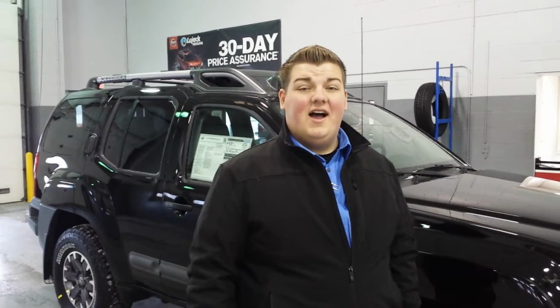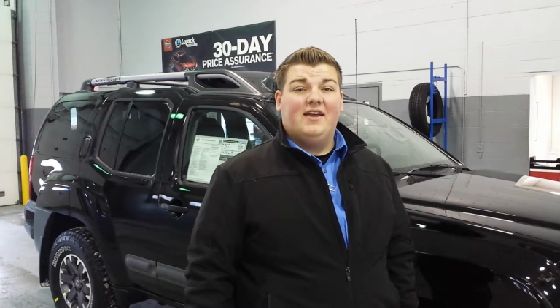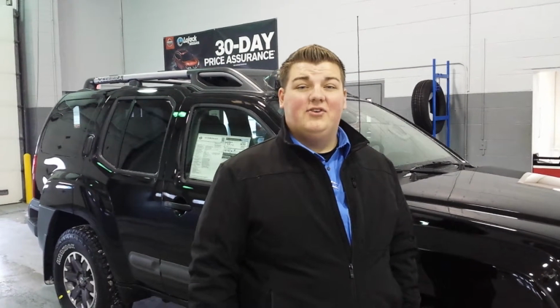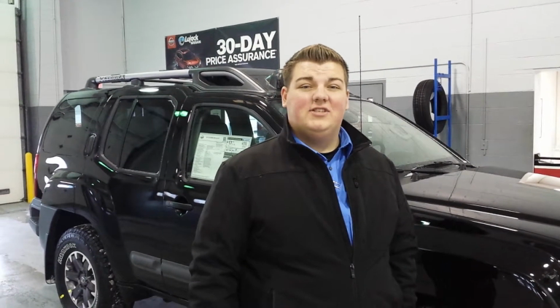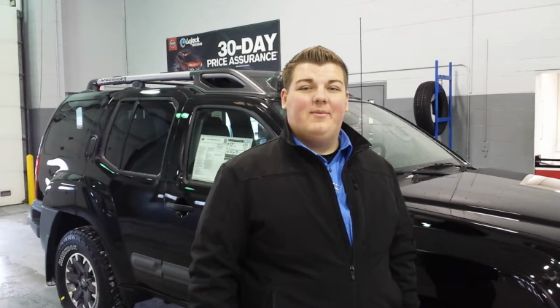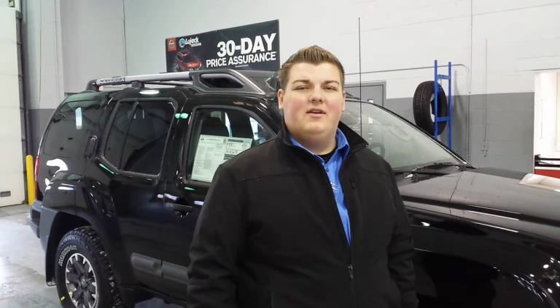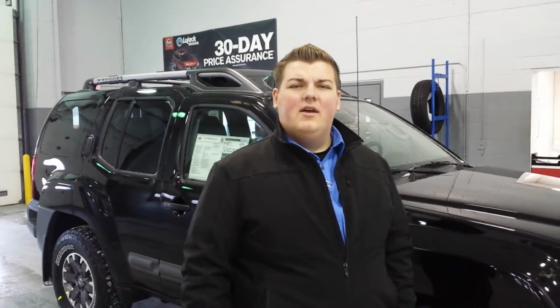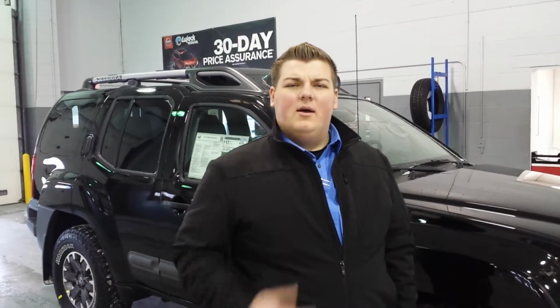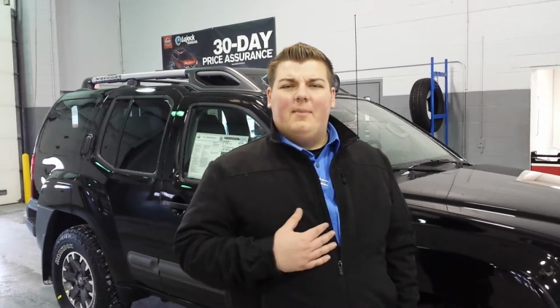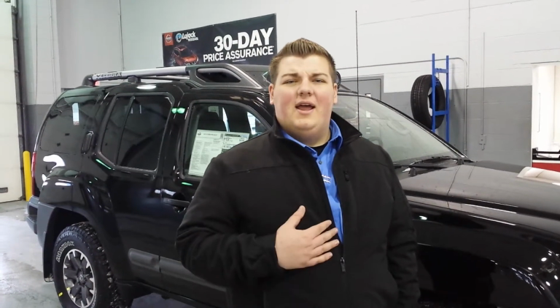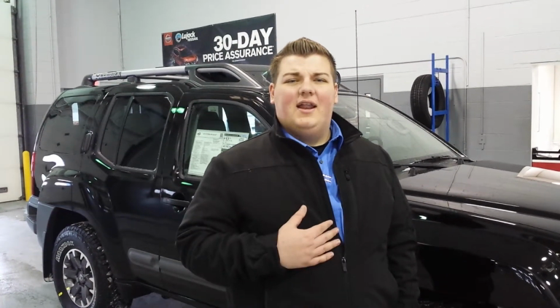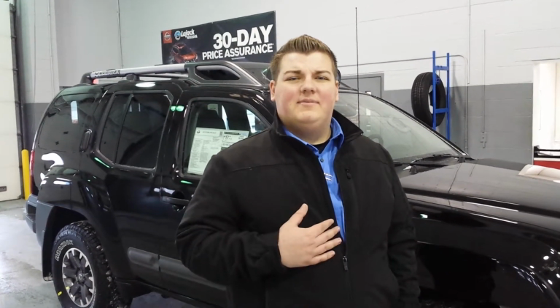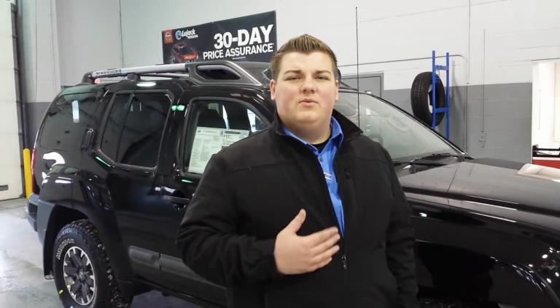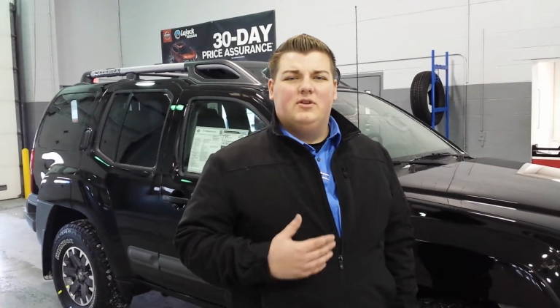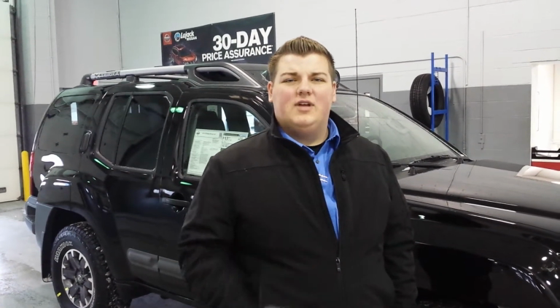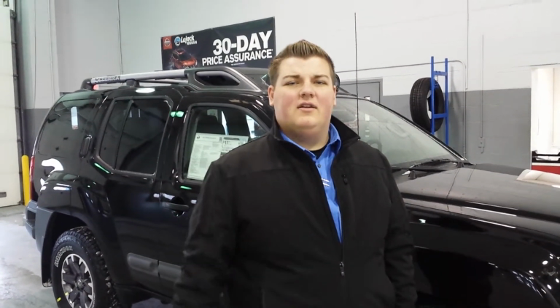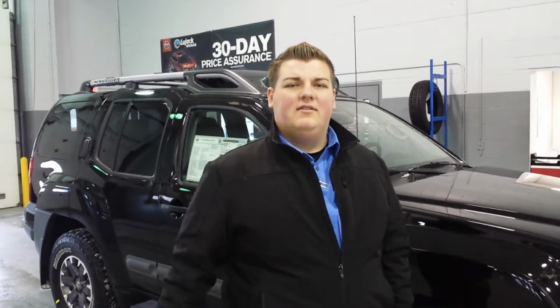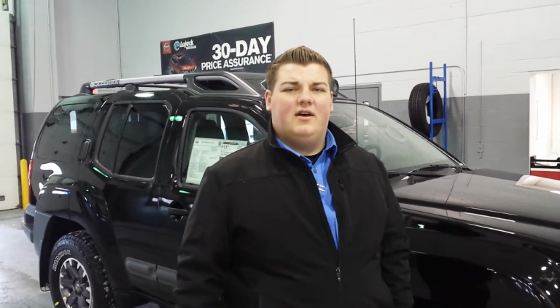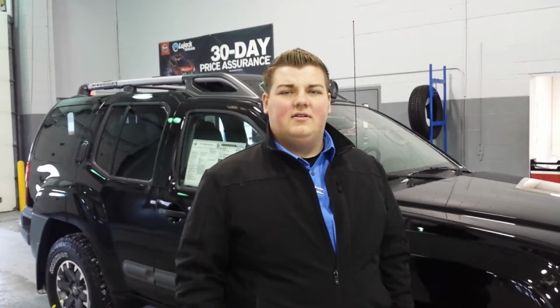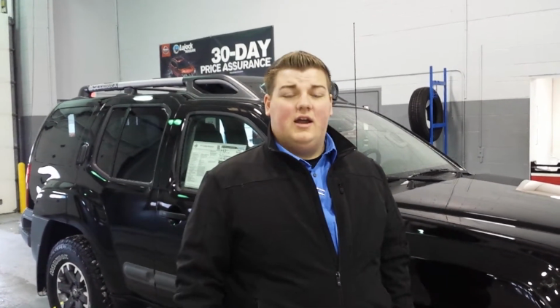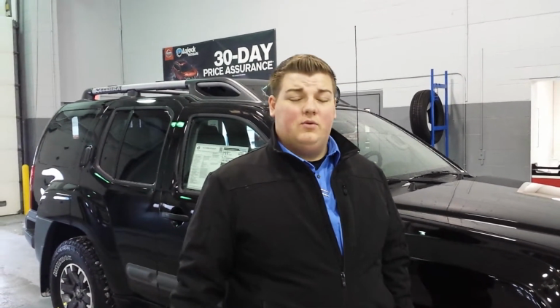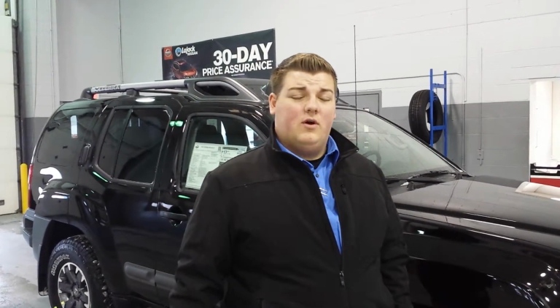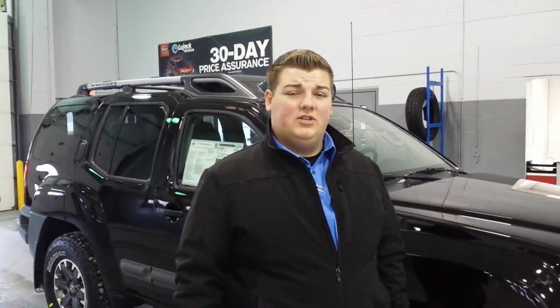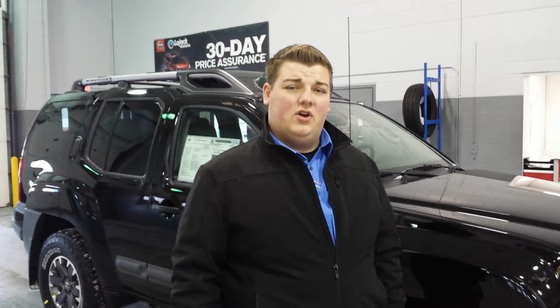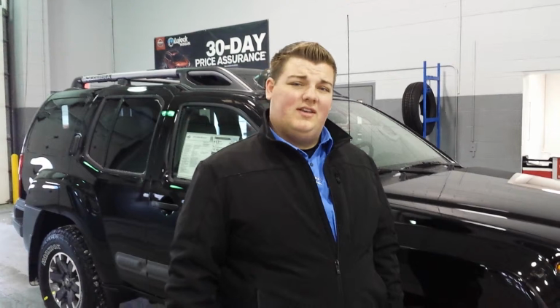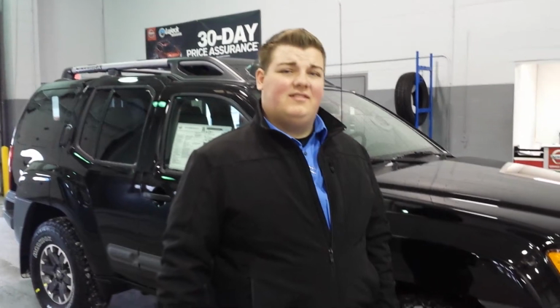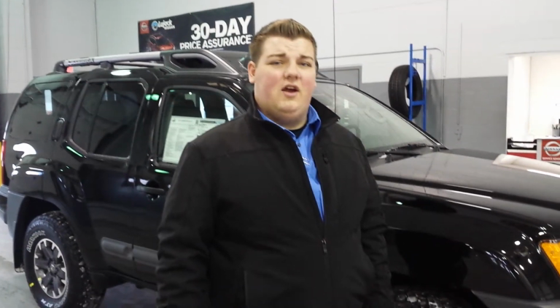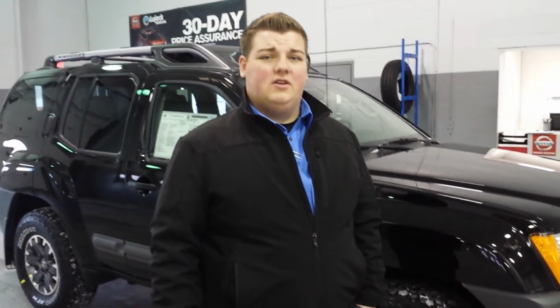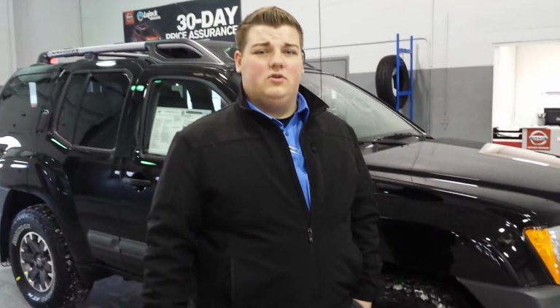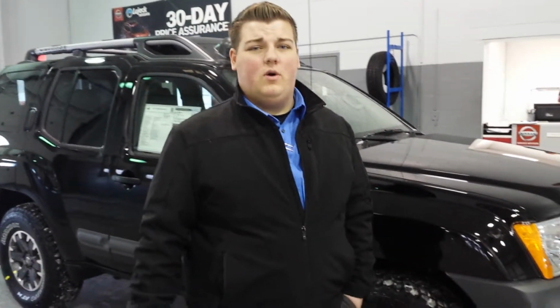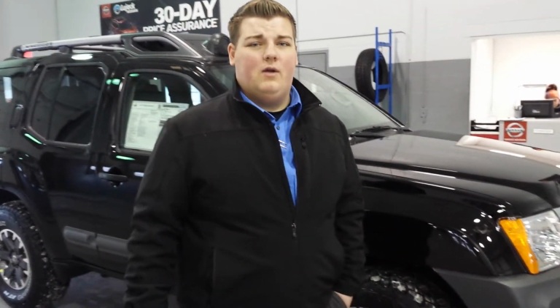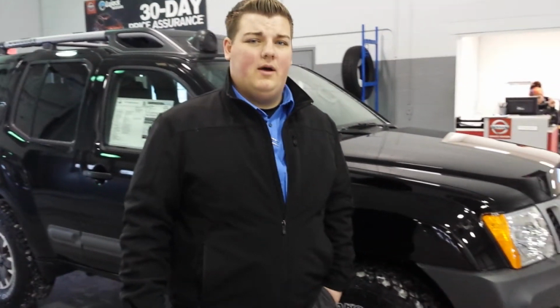How you doing, Jamie? I'm Nate Lampton with Blue Dragon Nissan. I just want to go ahead and show you the Xterra that you inquired about.